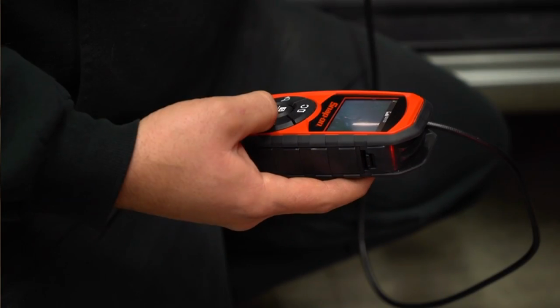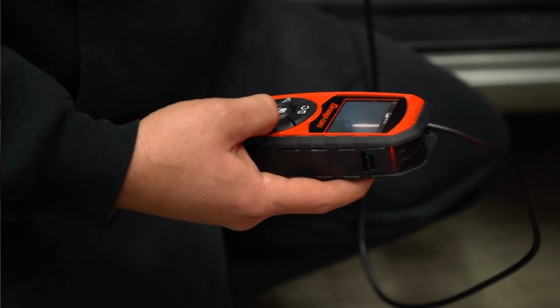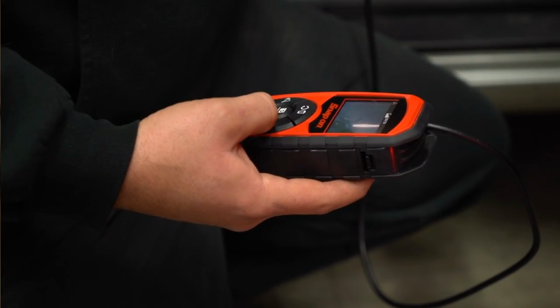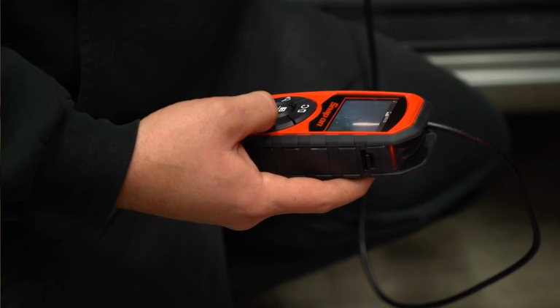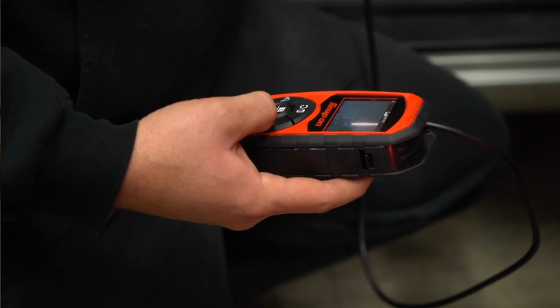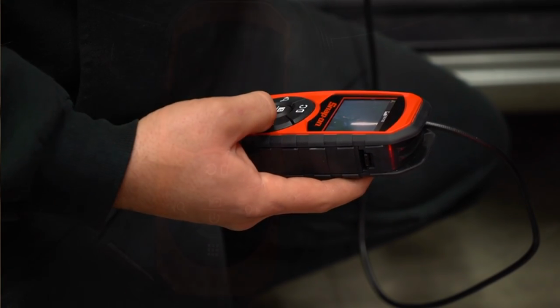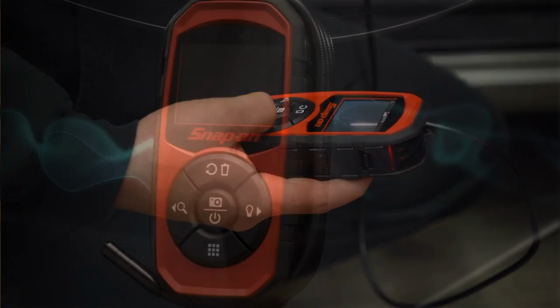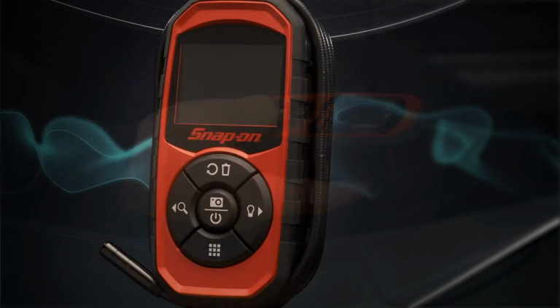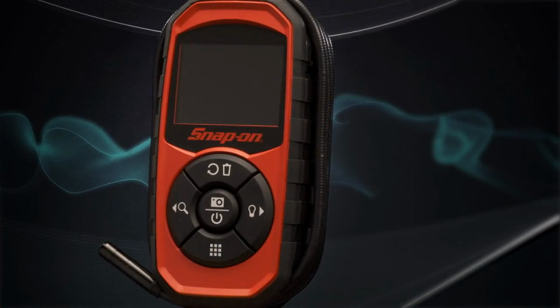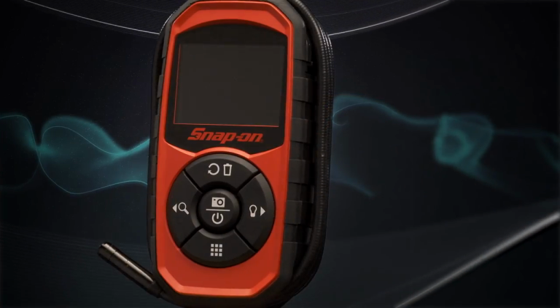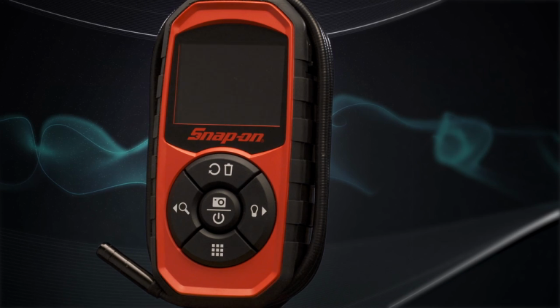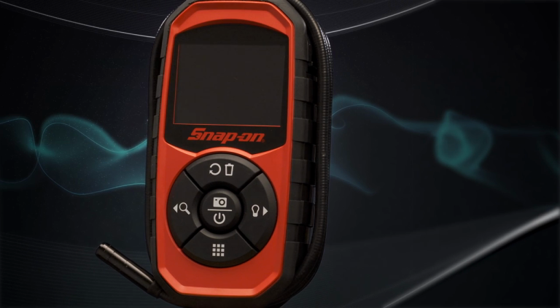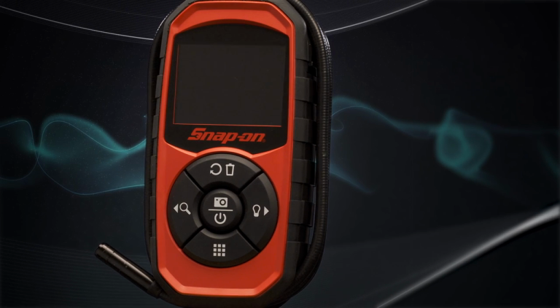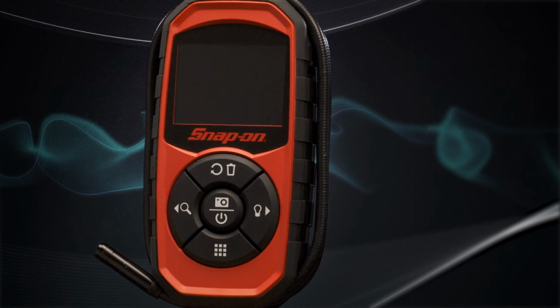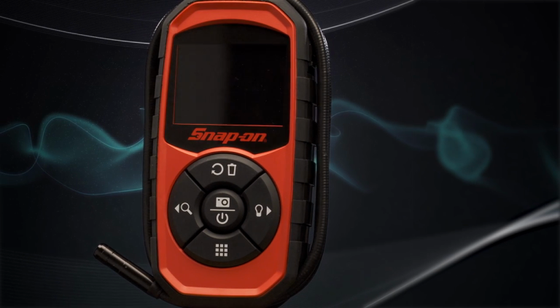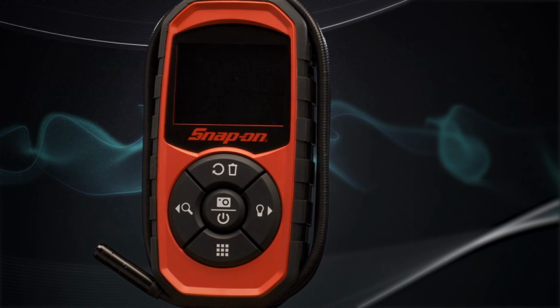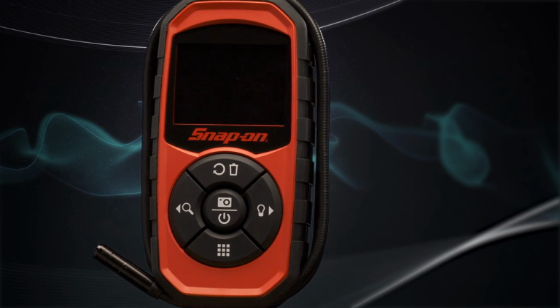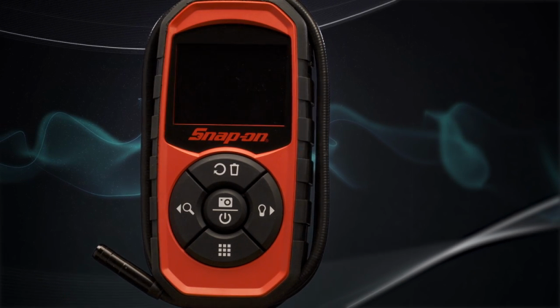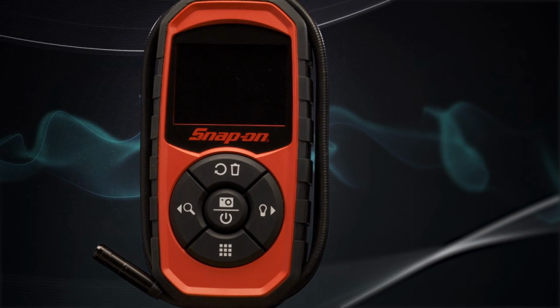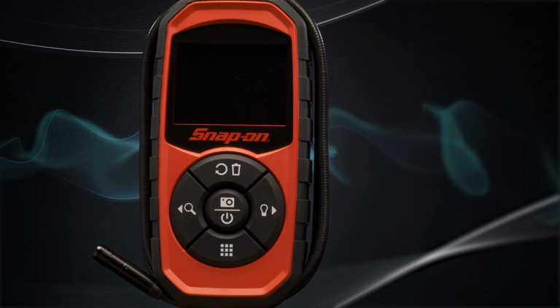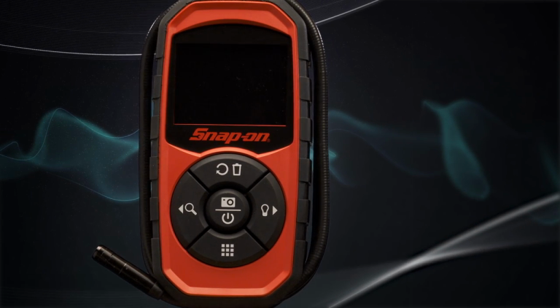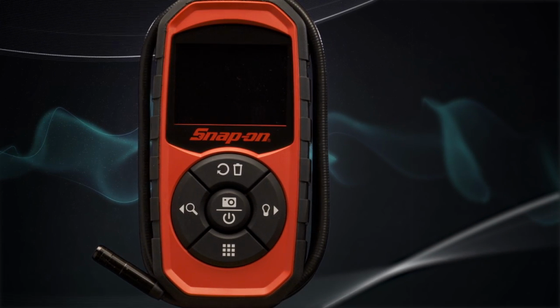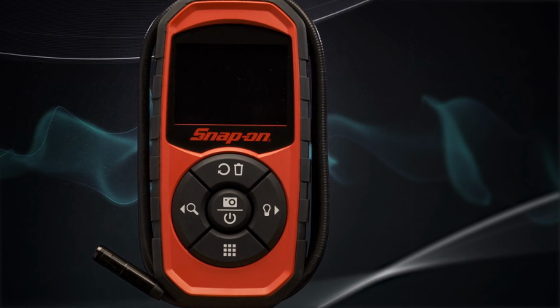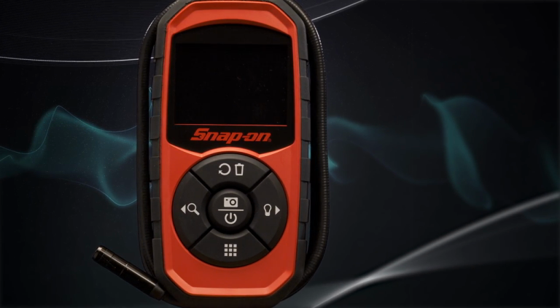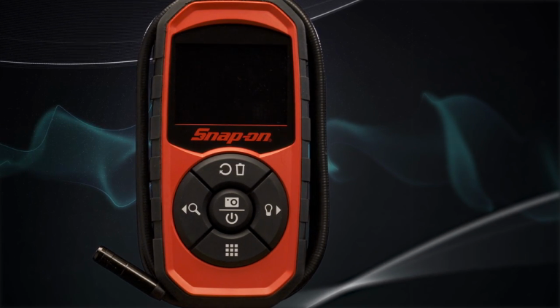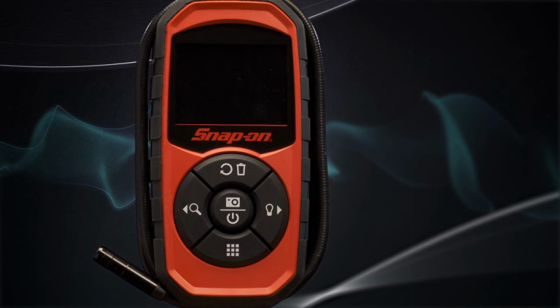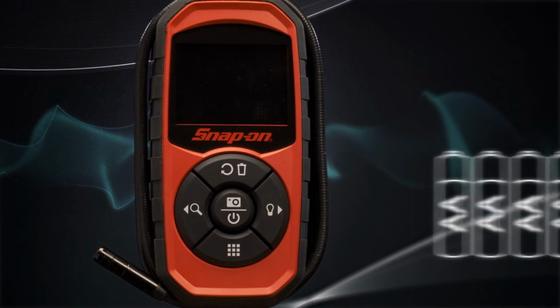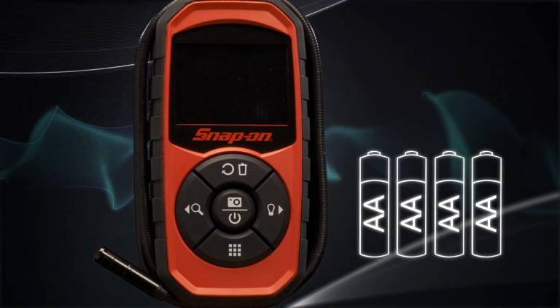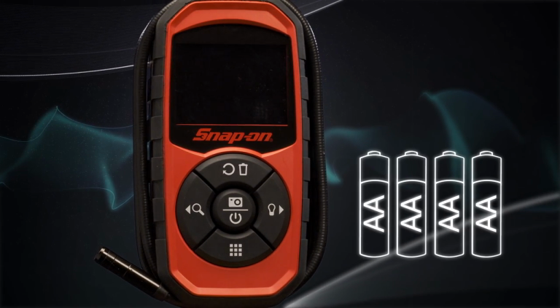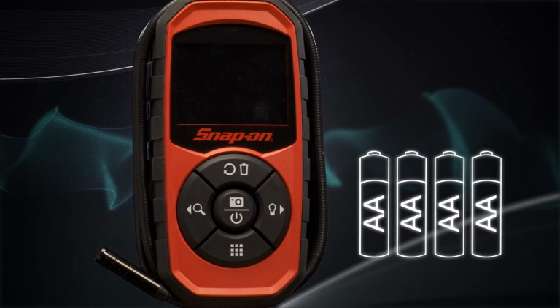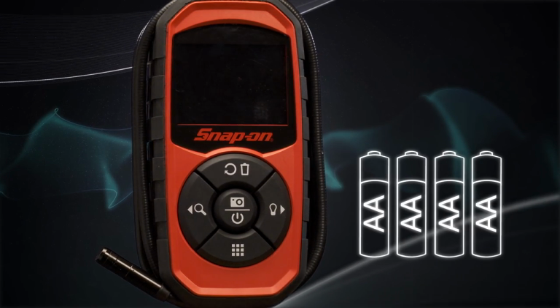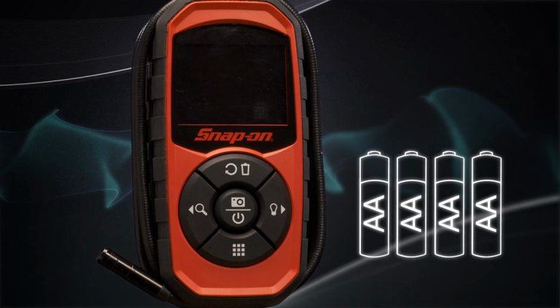No need to worry about keeping this one plugged in, either. When the batteries run low, just replace them with a fresh set of AAs.